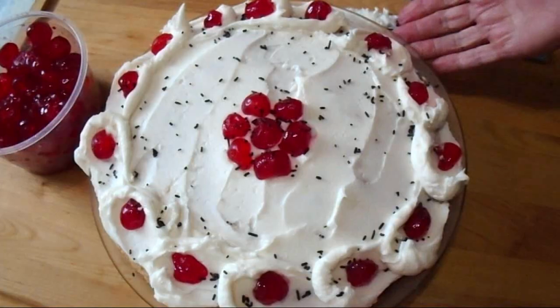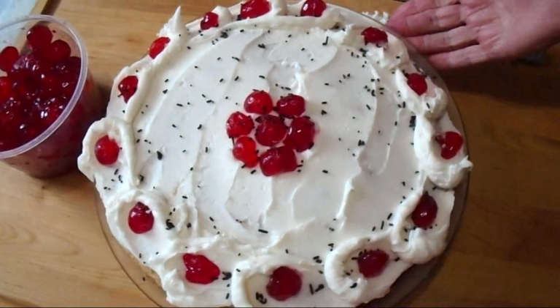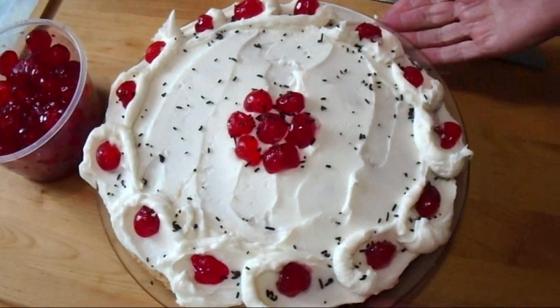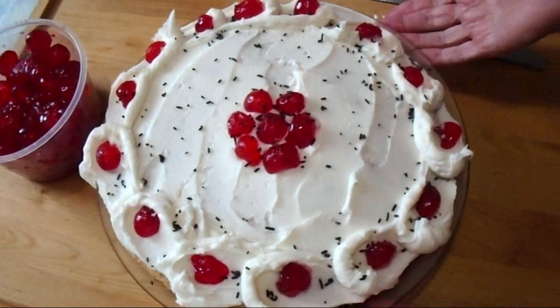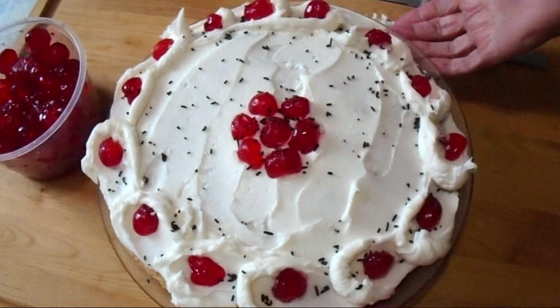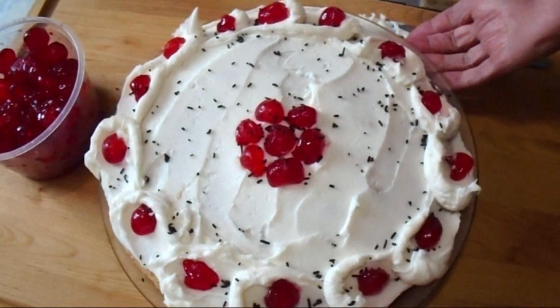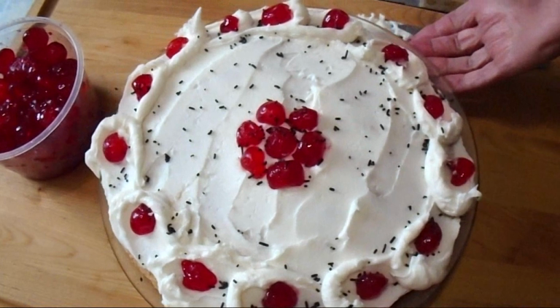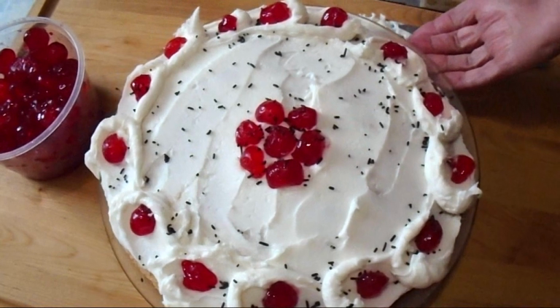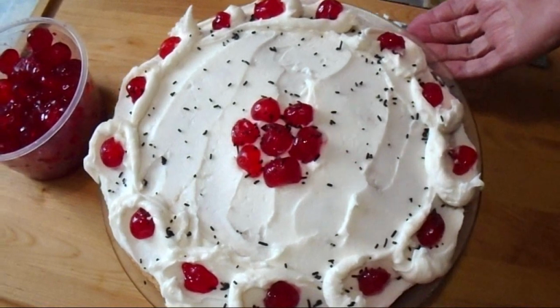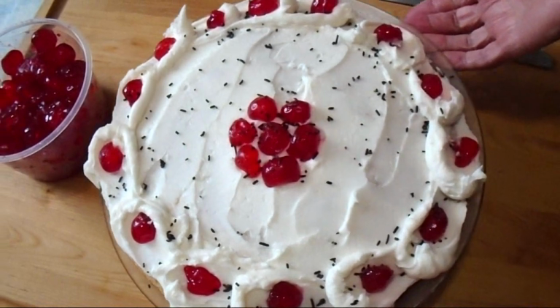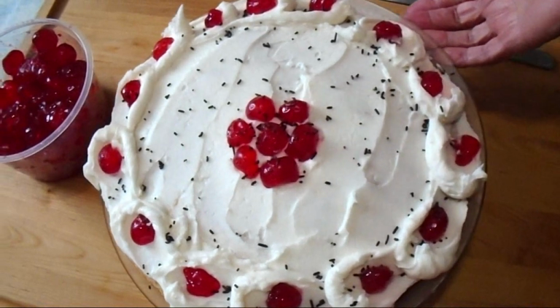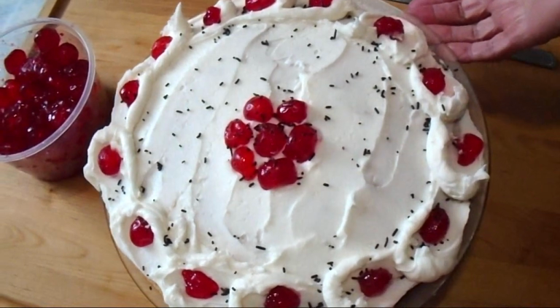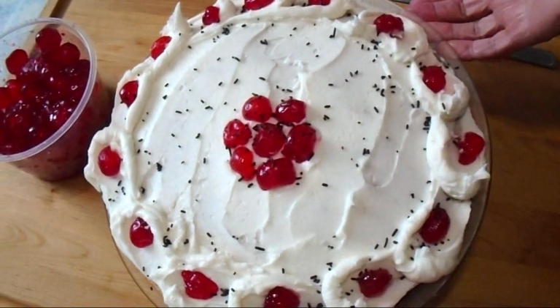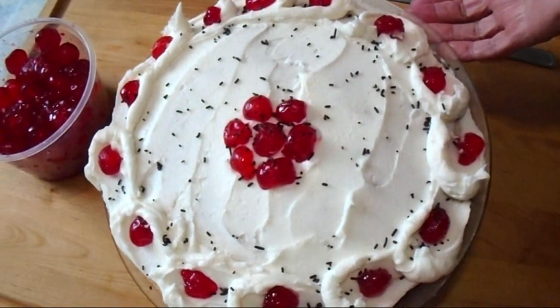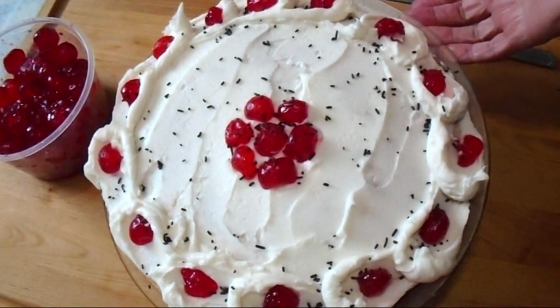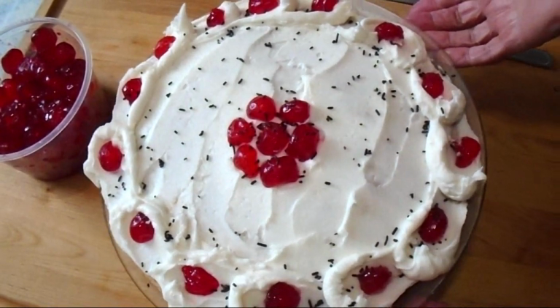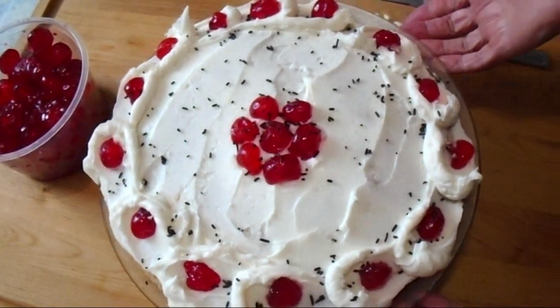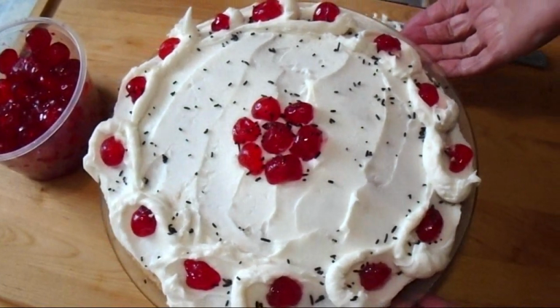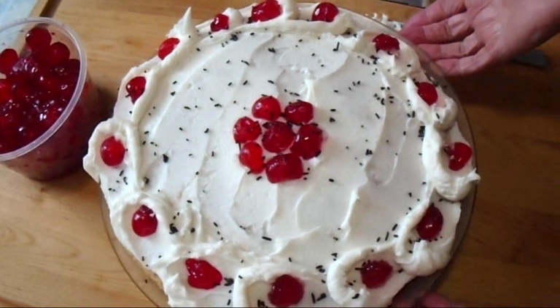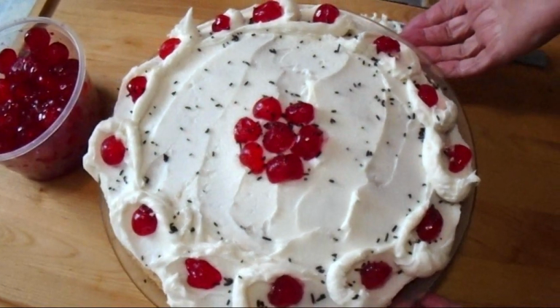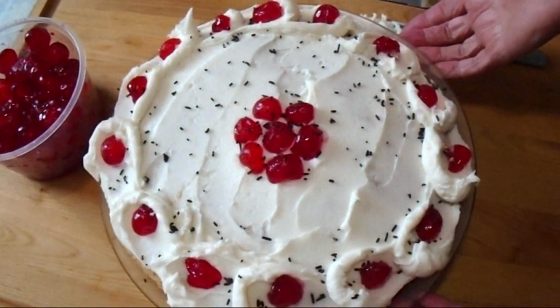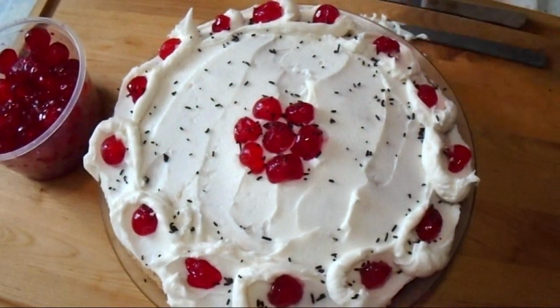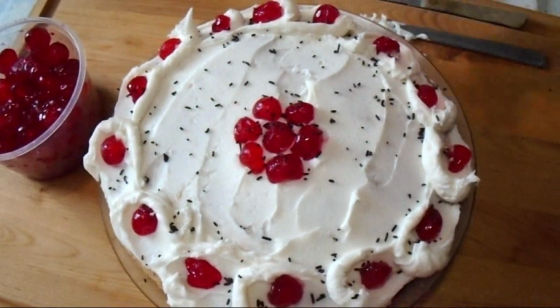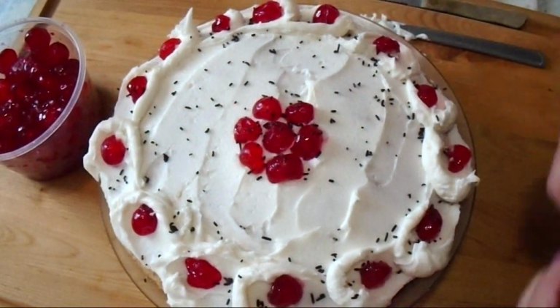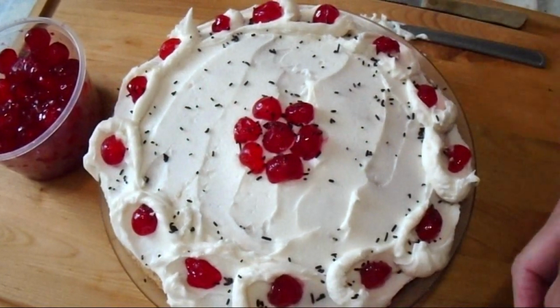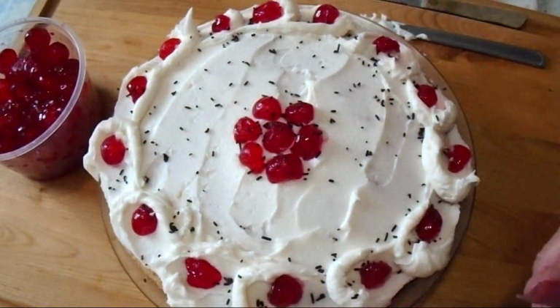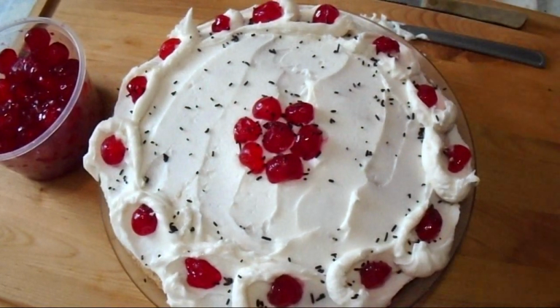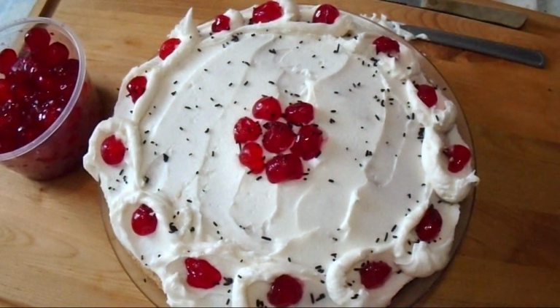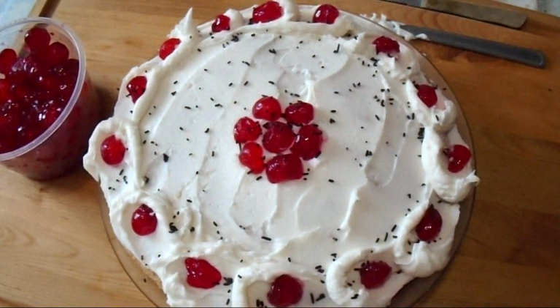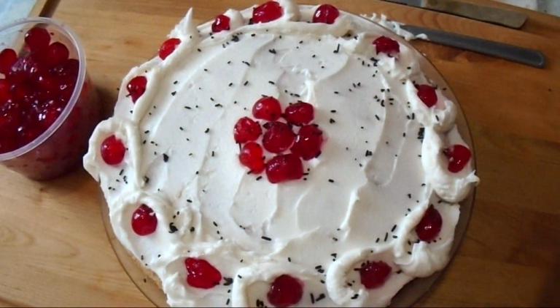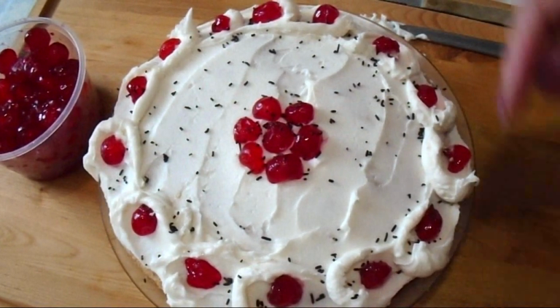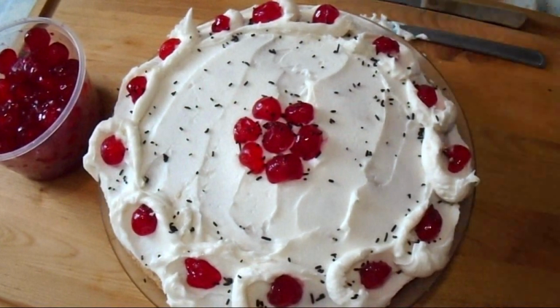And there you go — that's how you can bake and decorate an easy cherry cake. Thanks for watching. Bye for now.